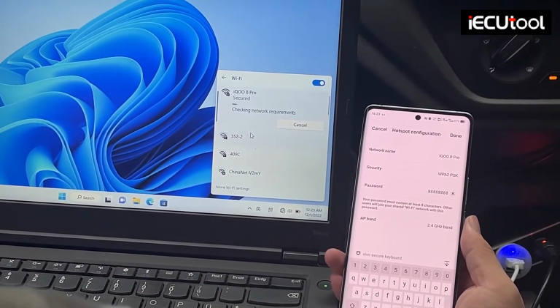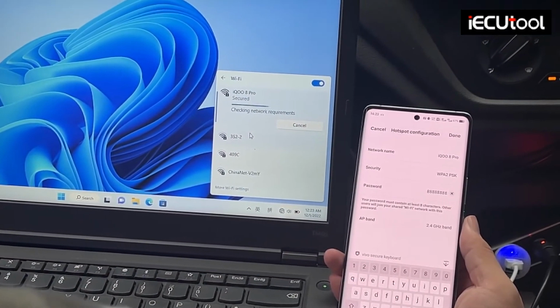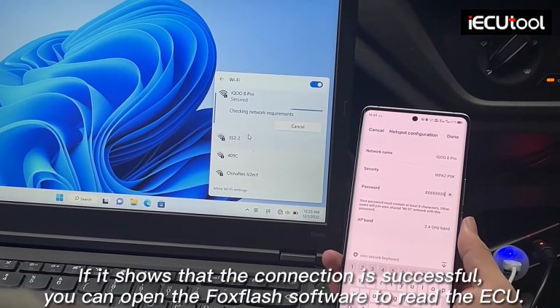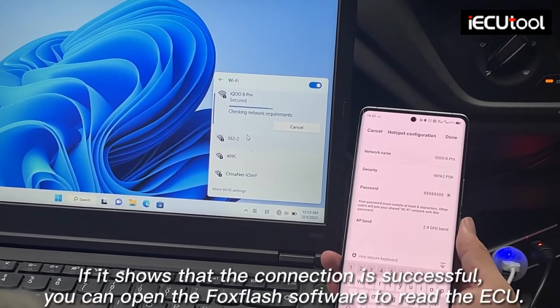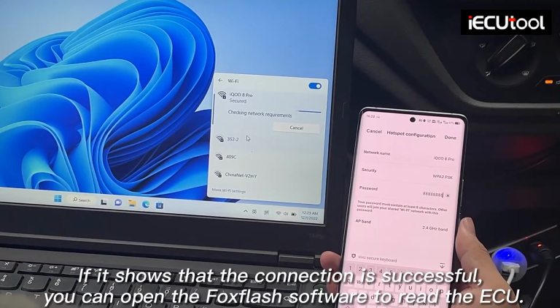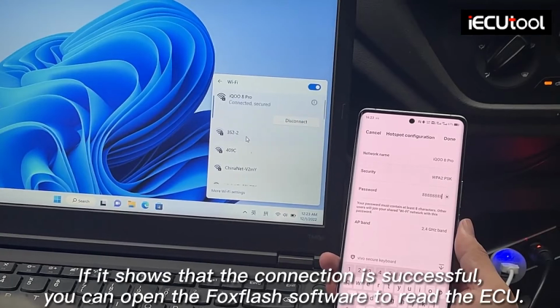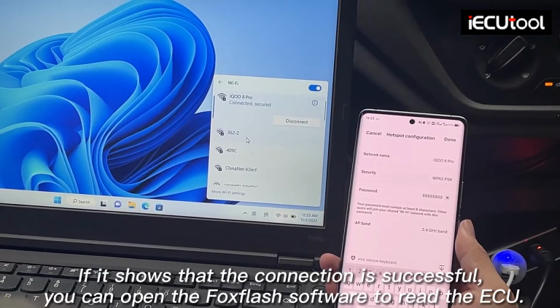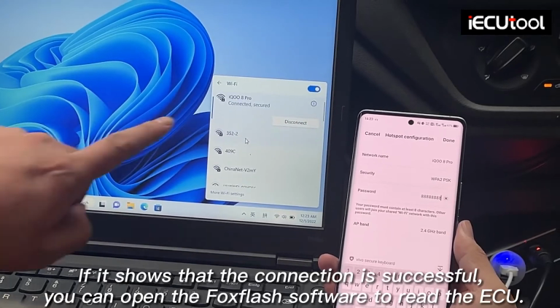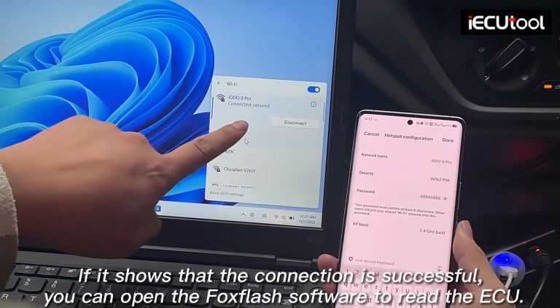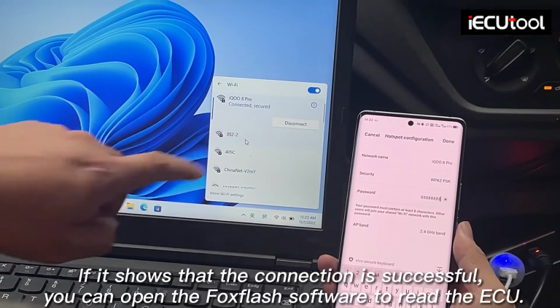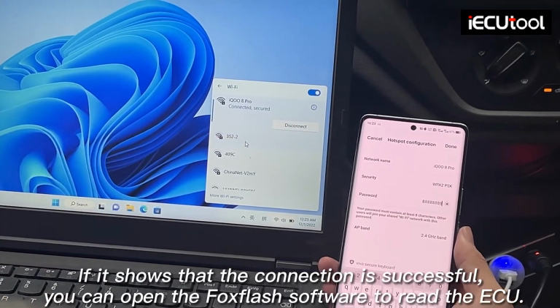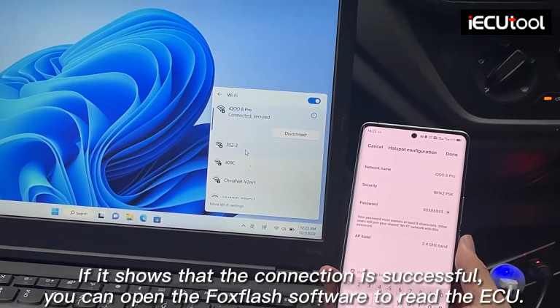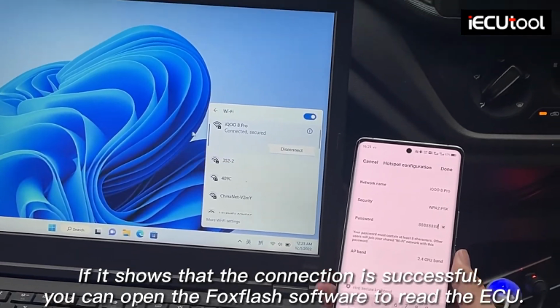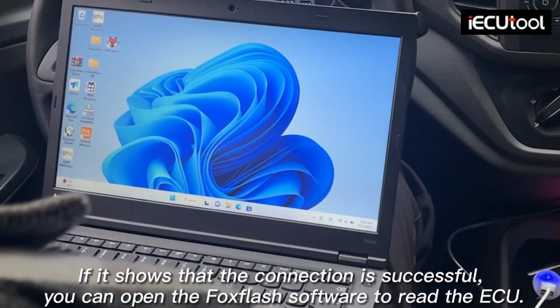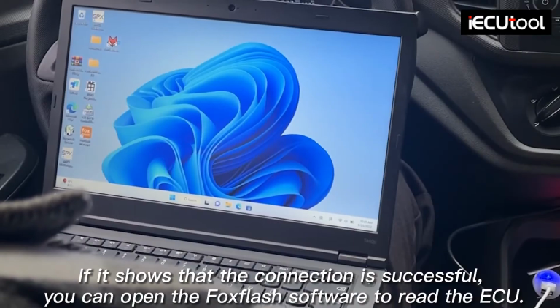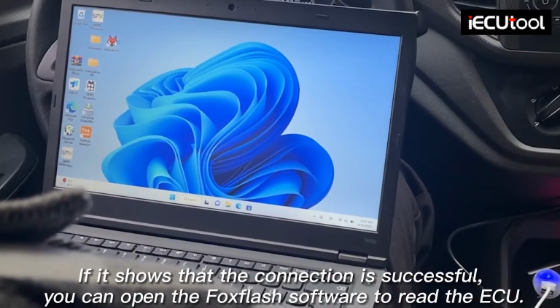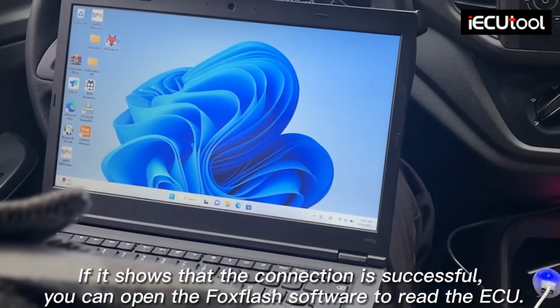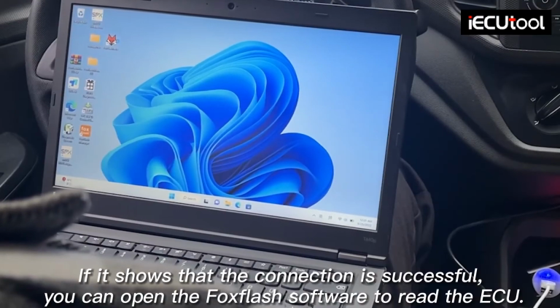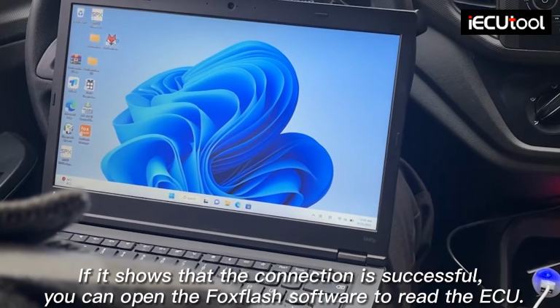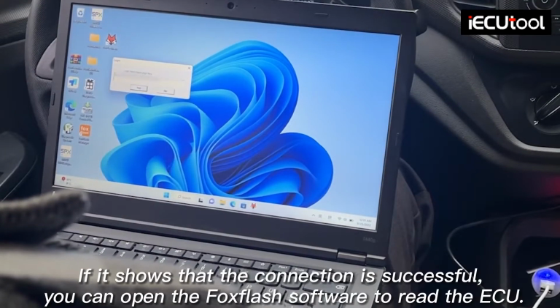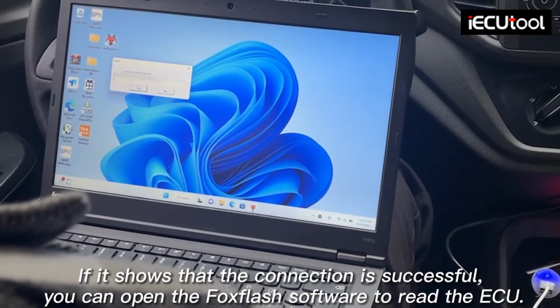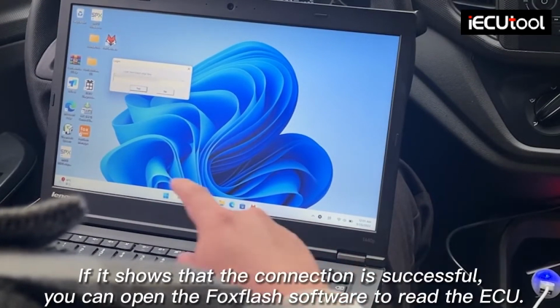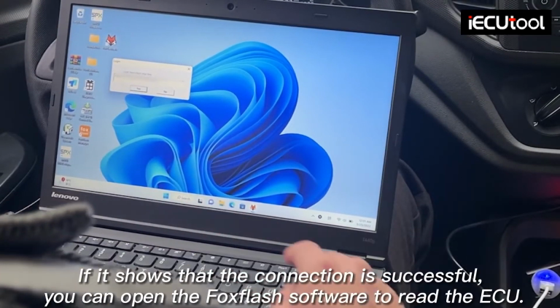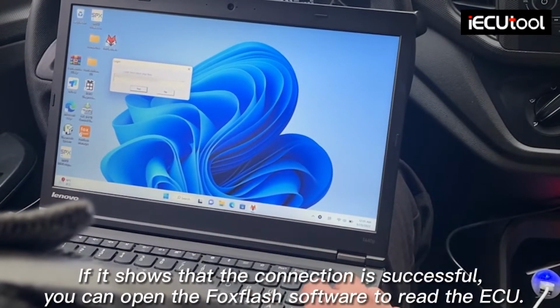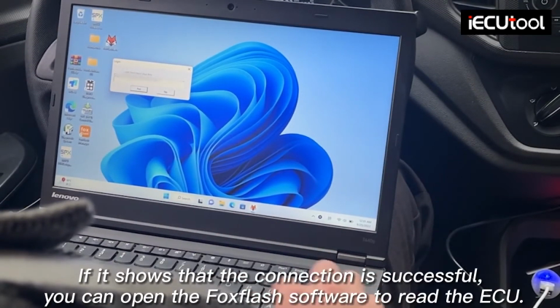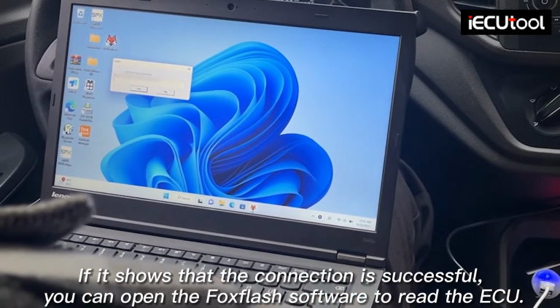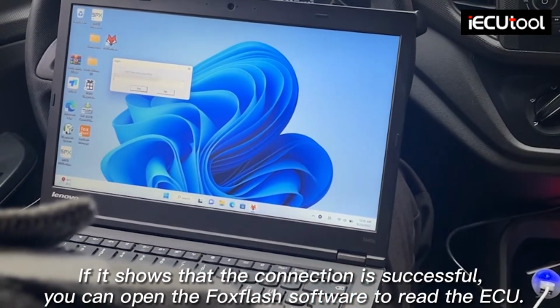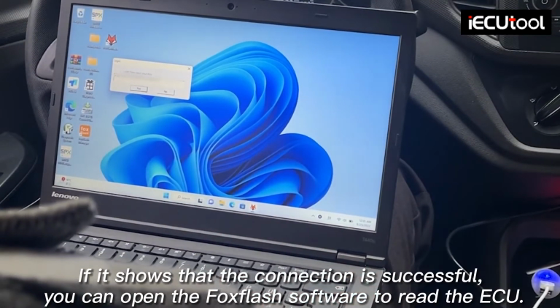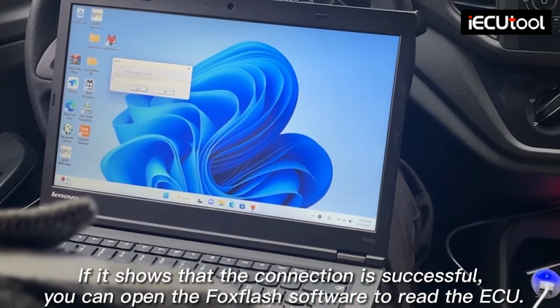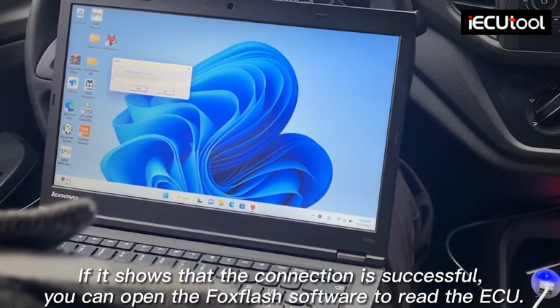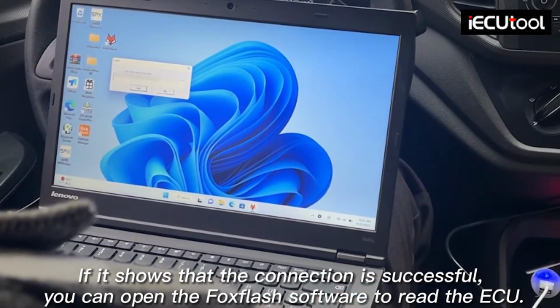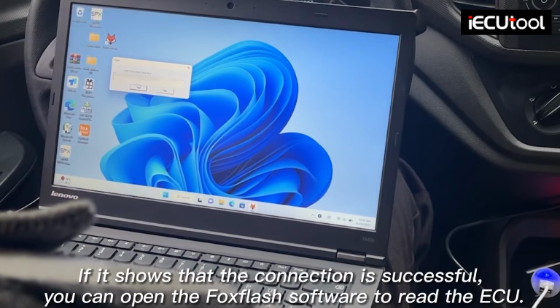If it shows that the connection is successful, you can open the Fox Flash software to read the ECU.